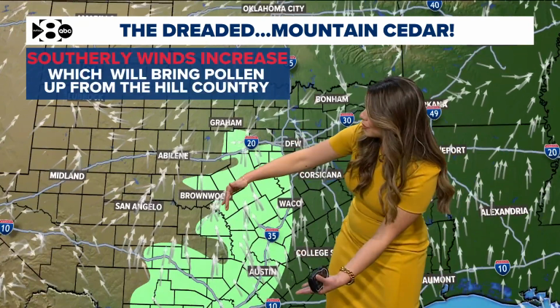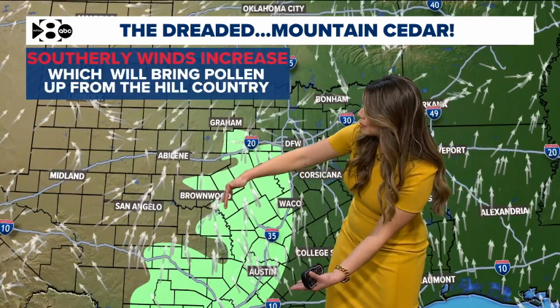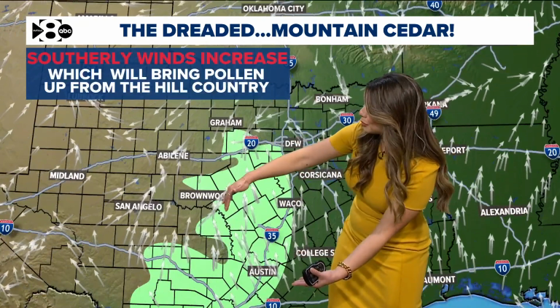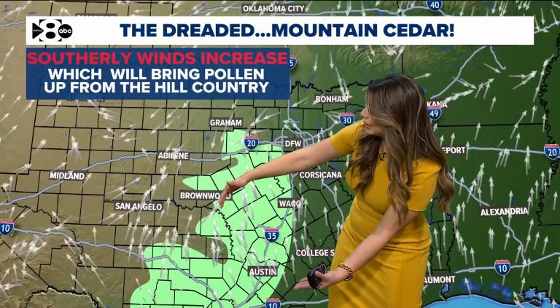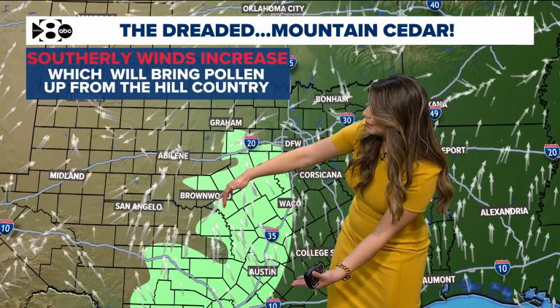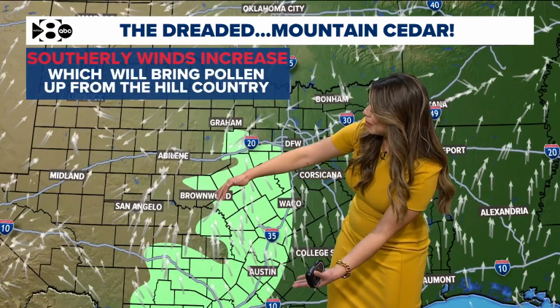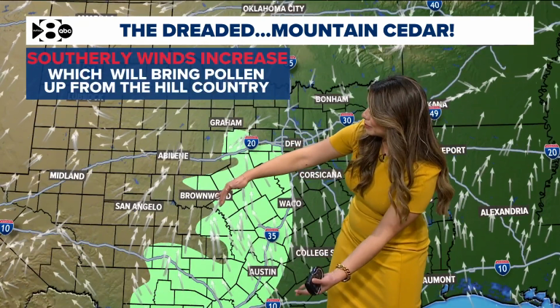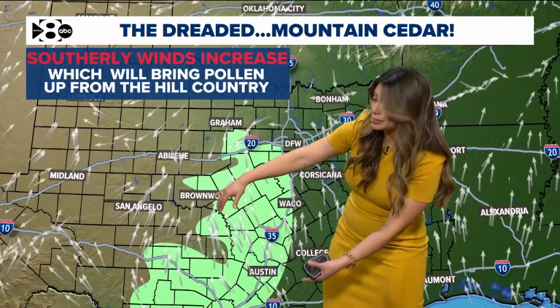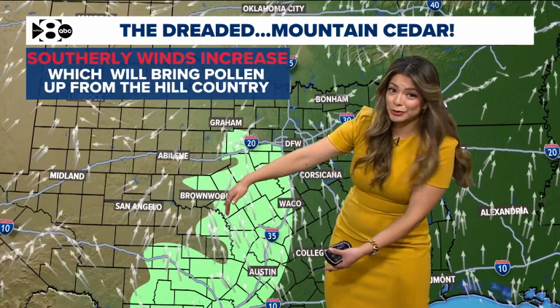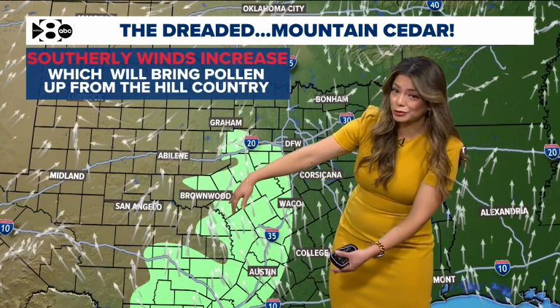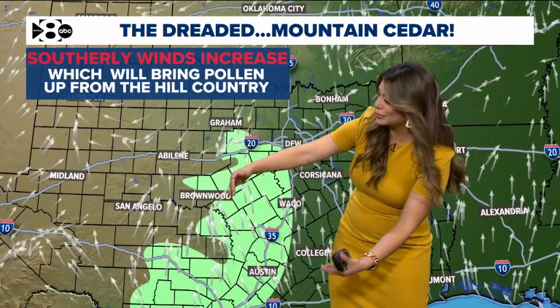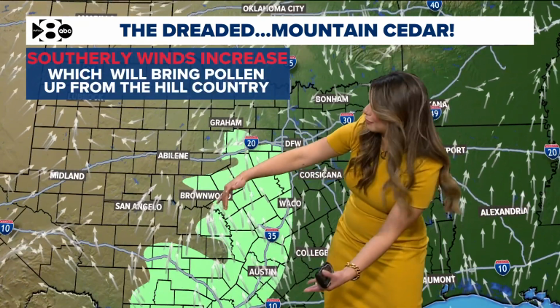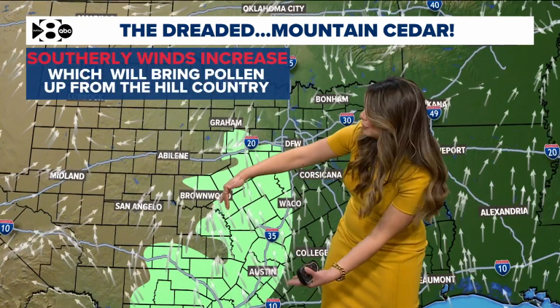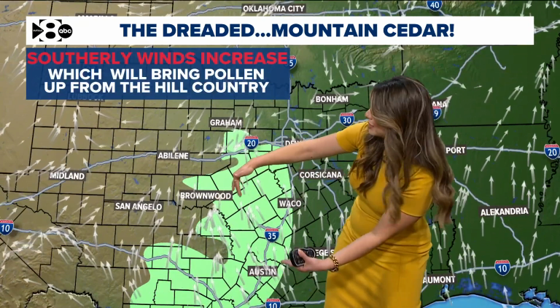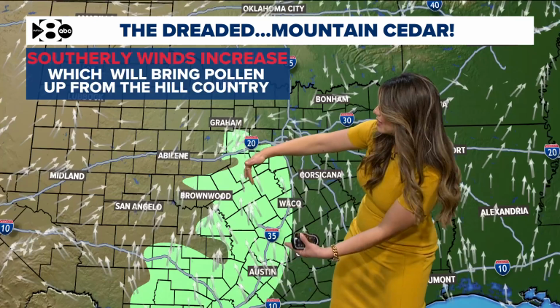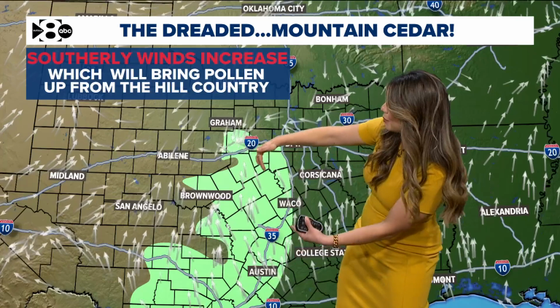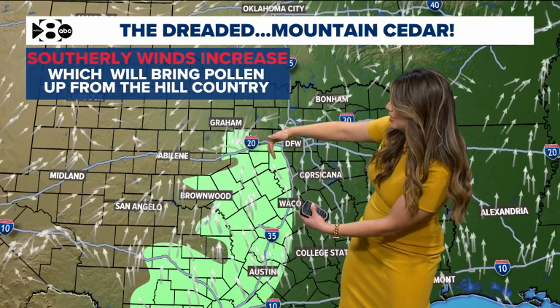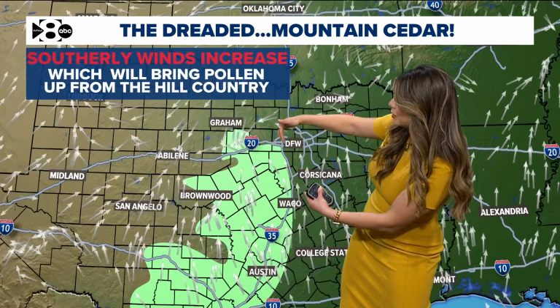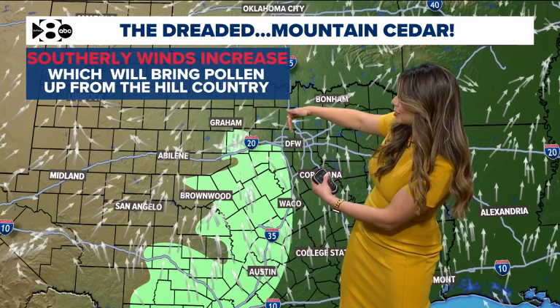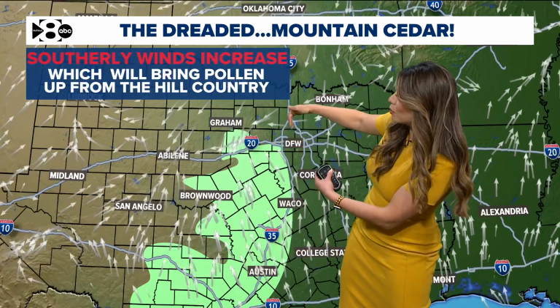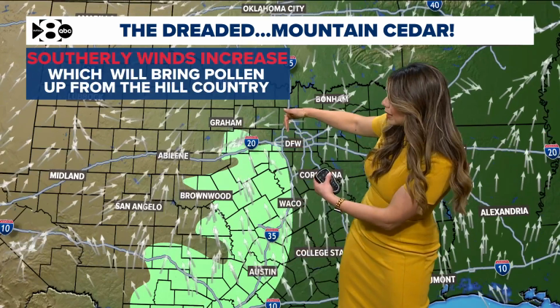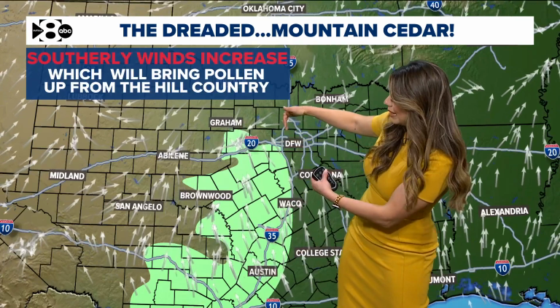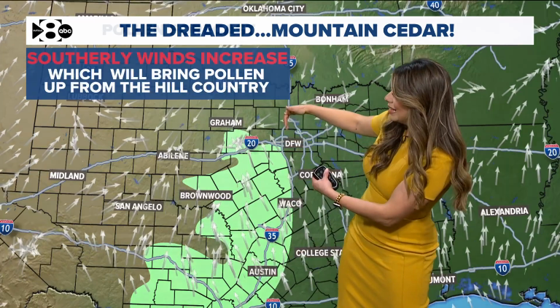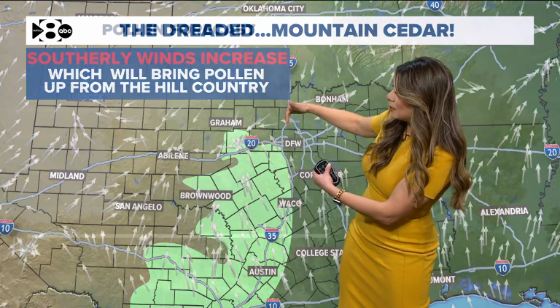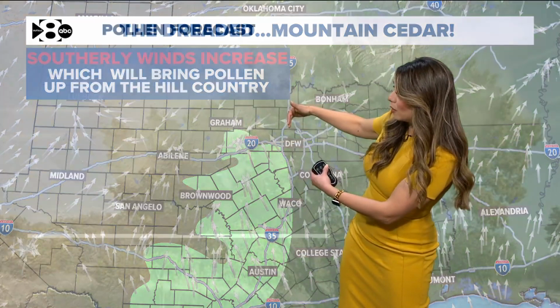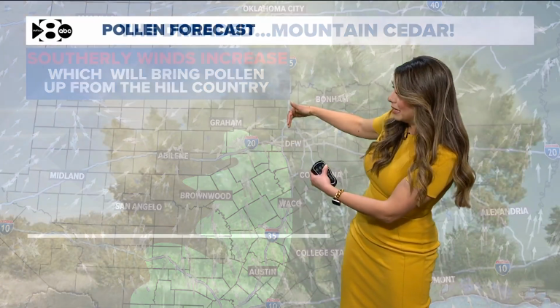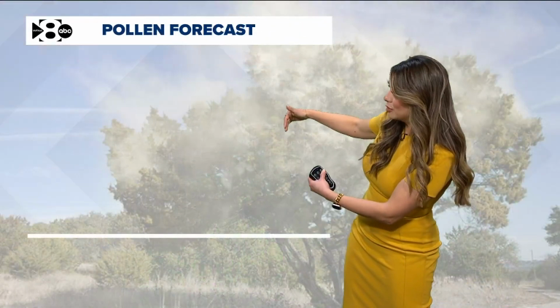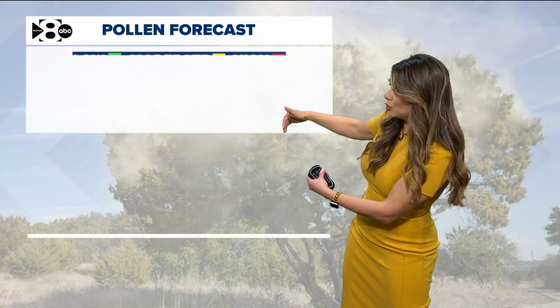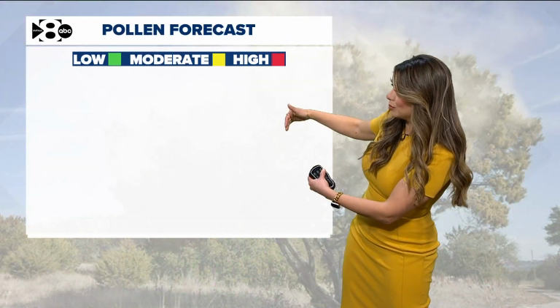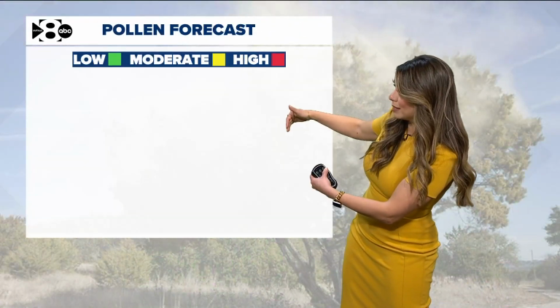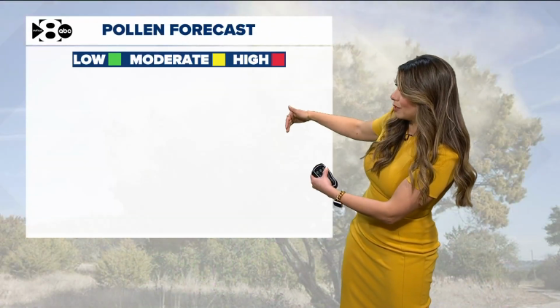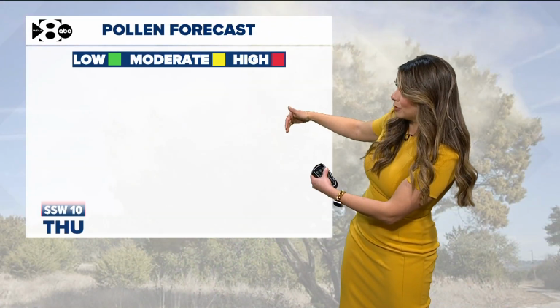Current winds right now are out of the south. So where that green bubble is — where the trees grow — you can see the wind transporting the pollen into DFW.